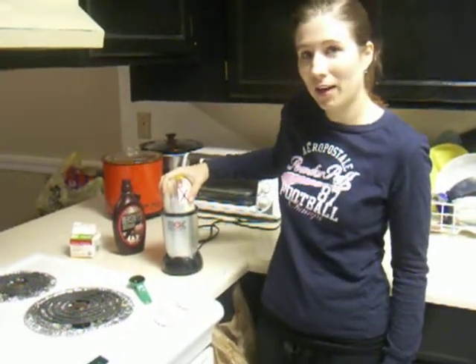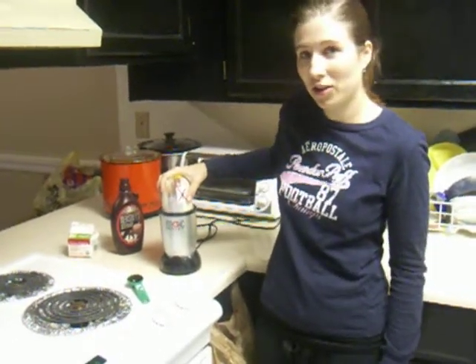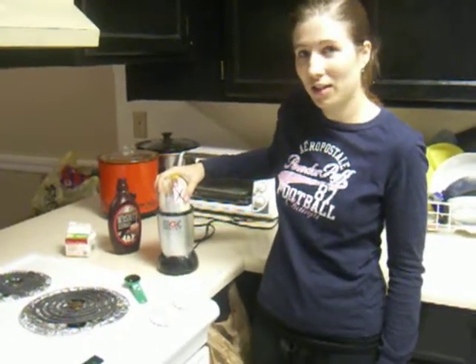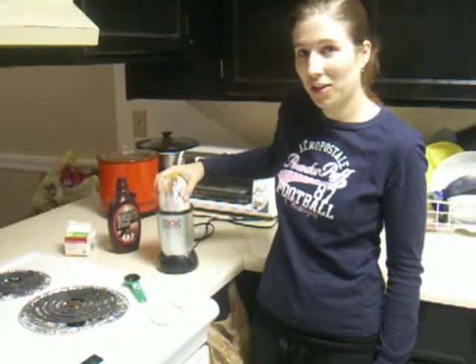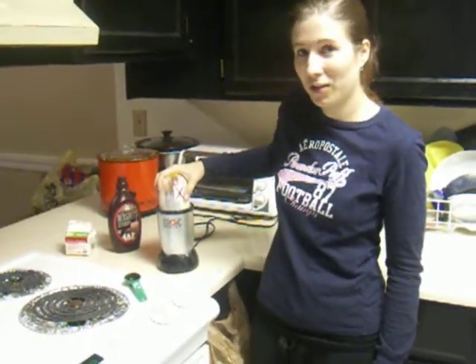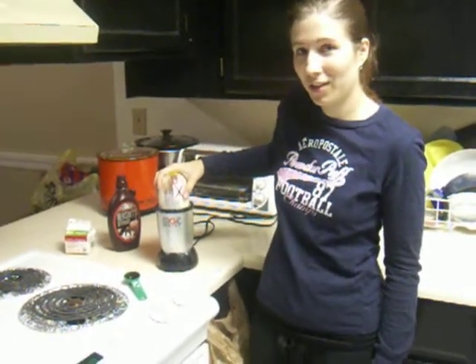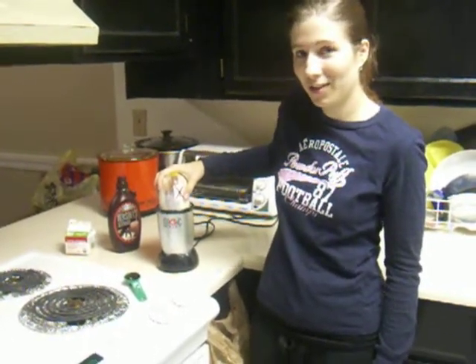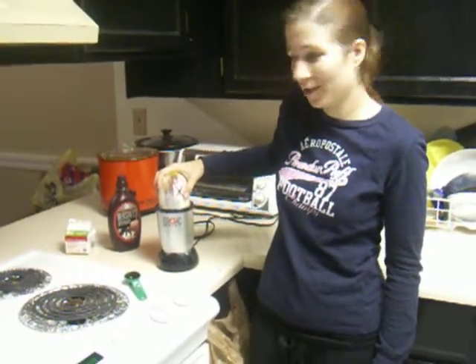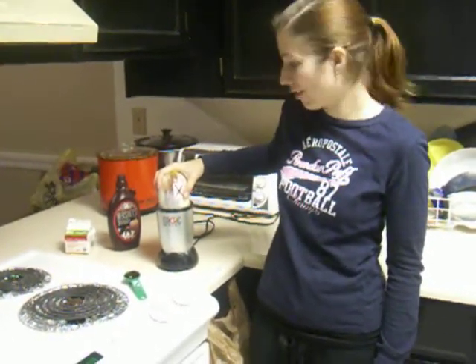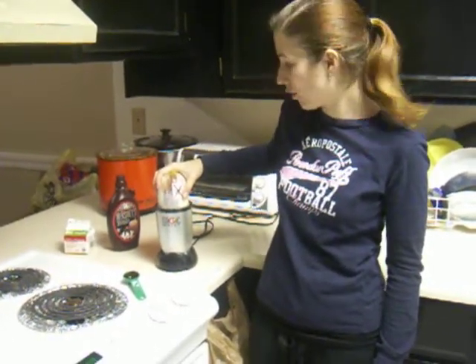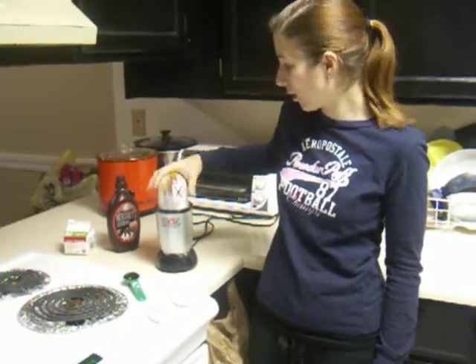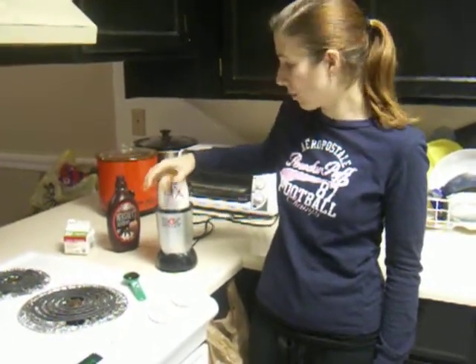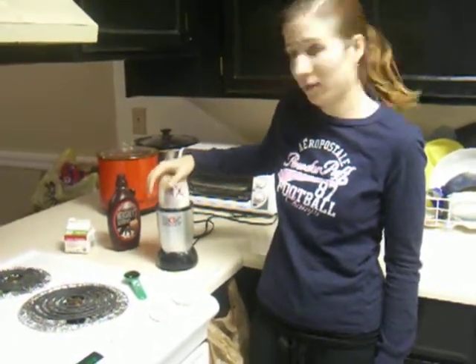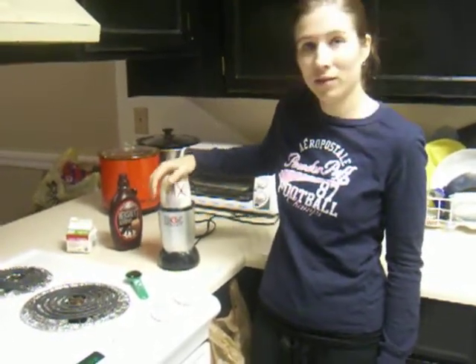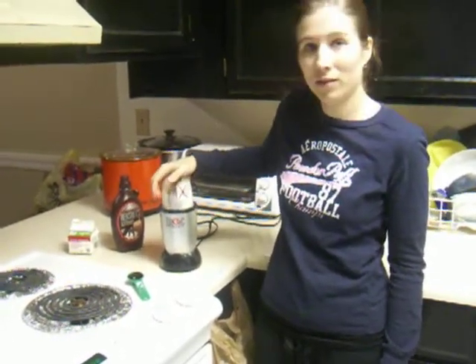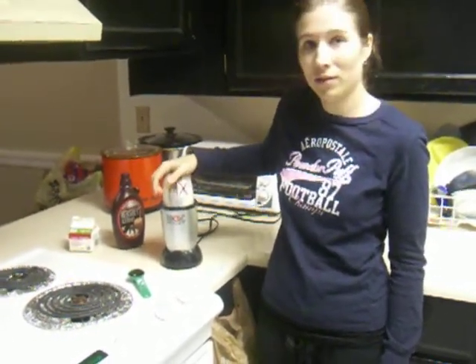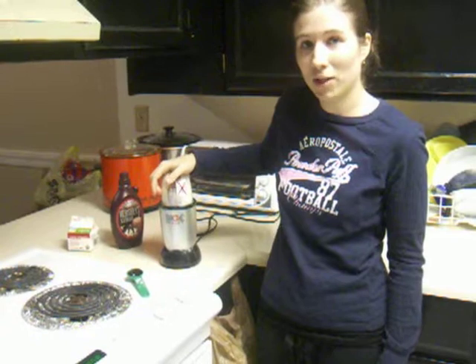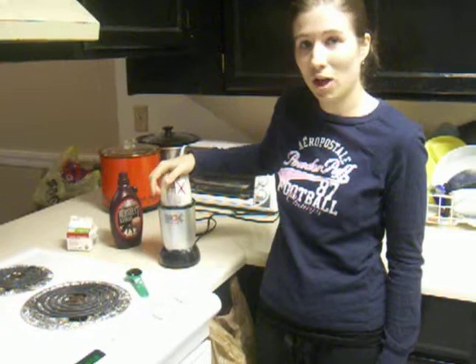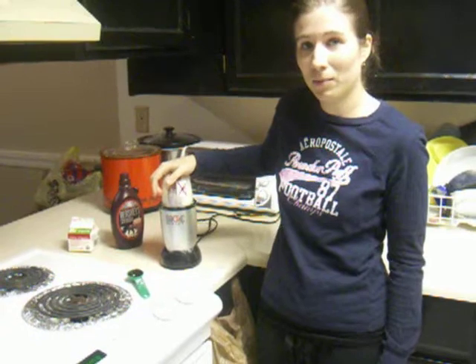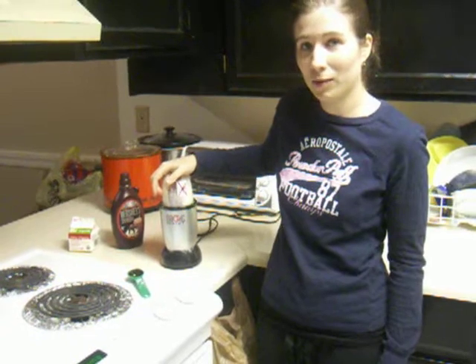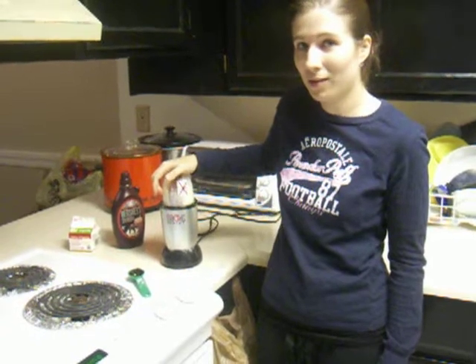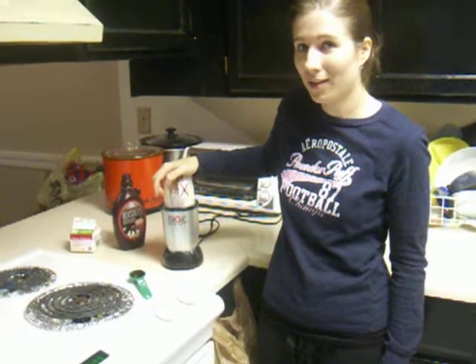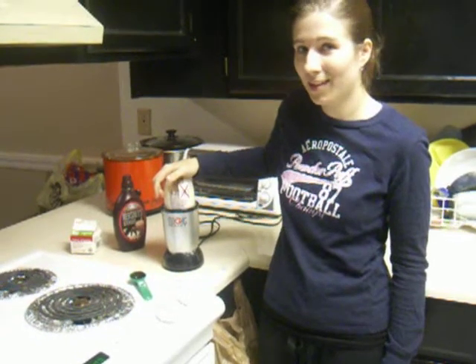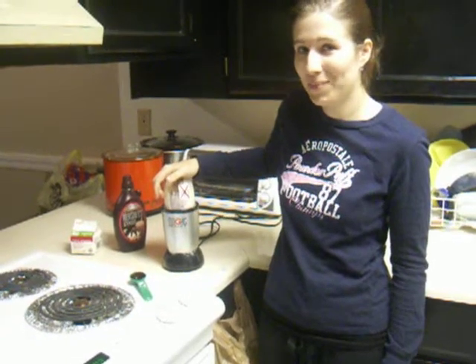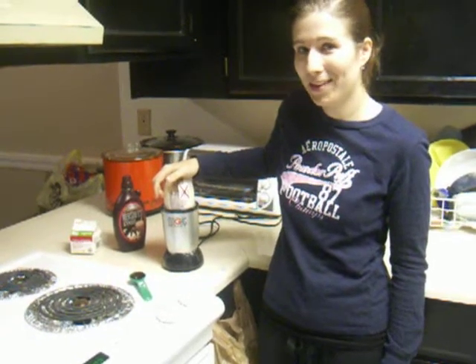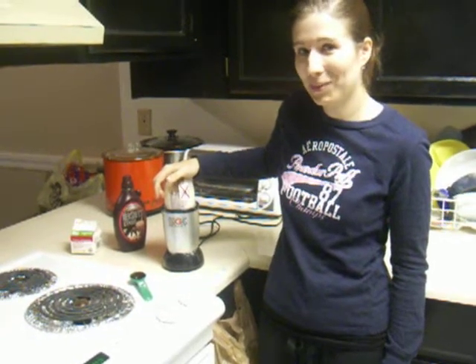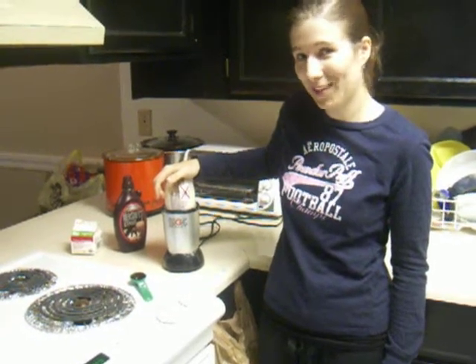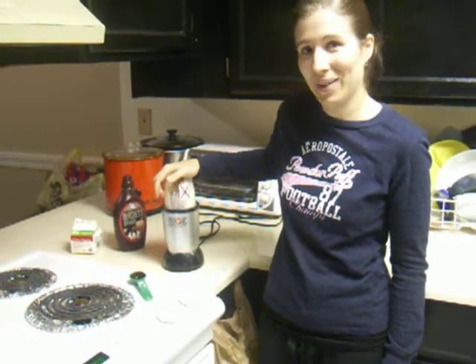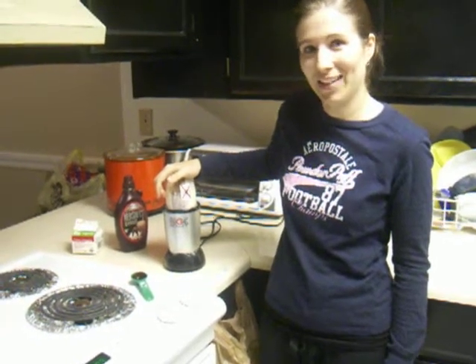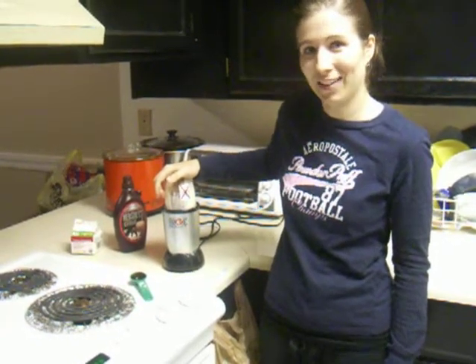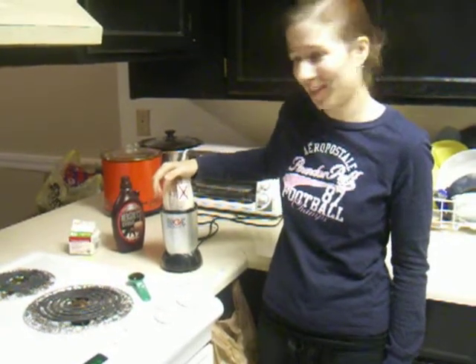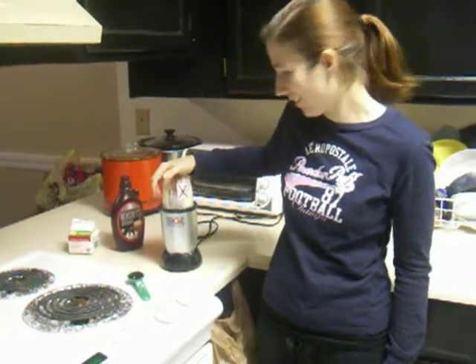It should take 3 short presses to make chocolate mousse, but we'll see how many it takes for us.